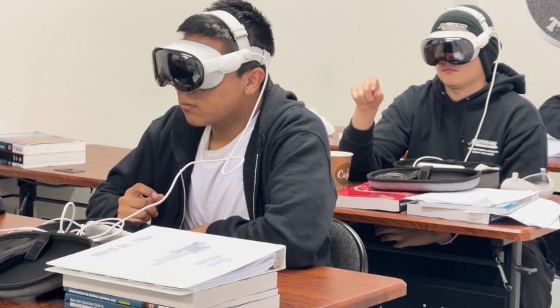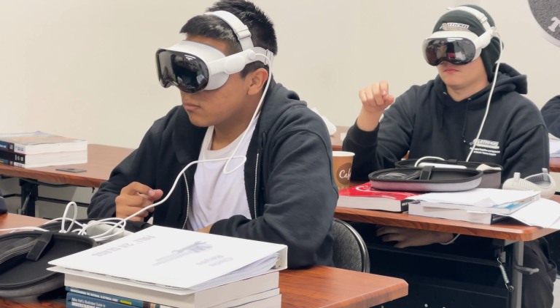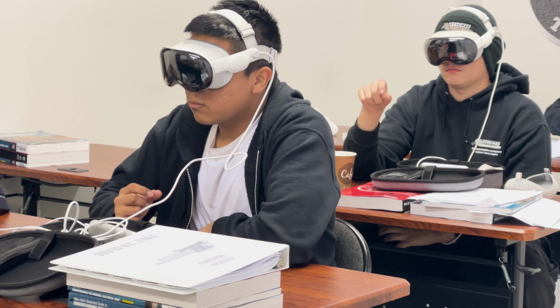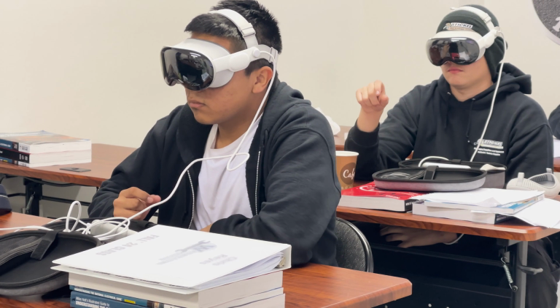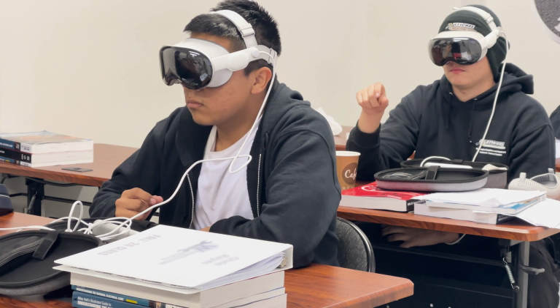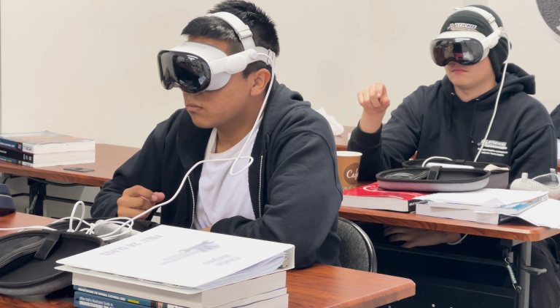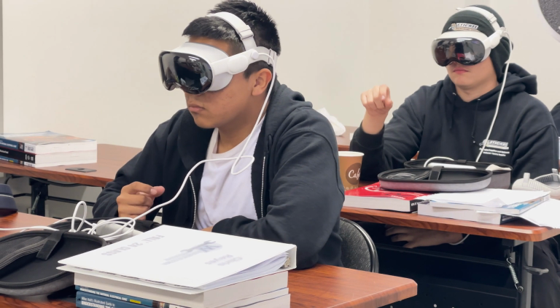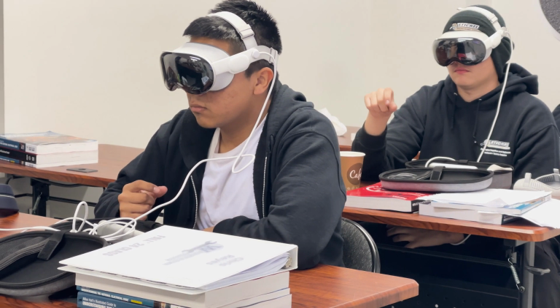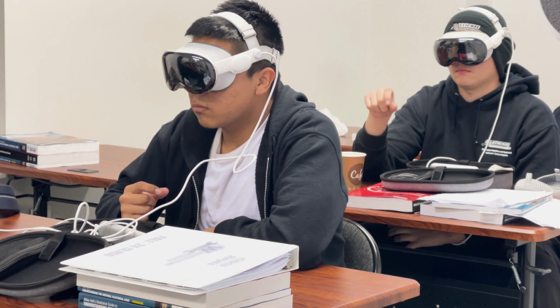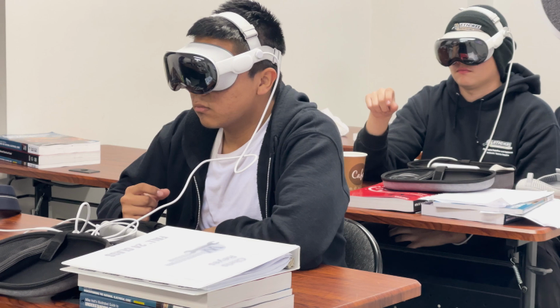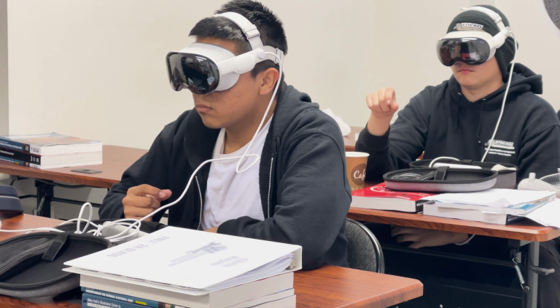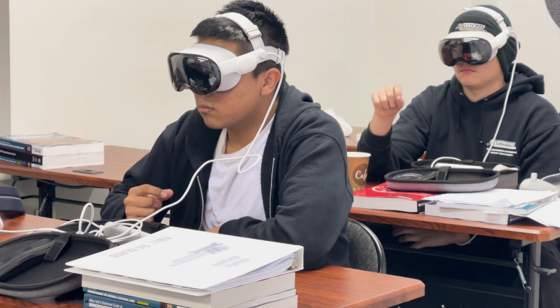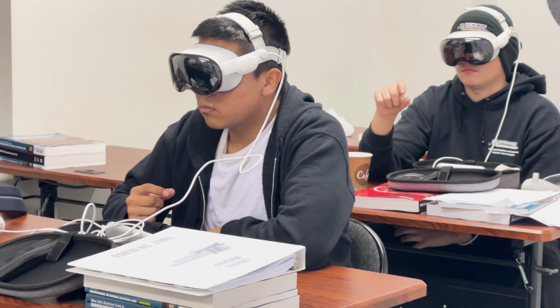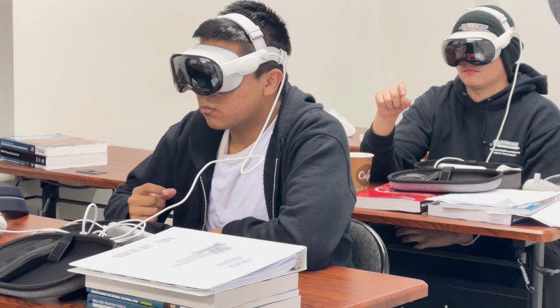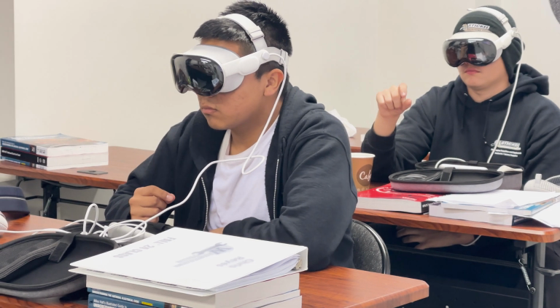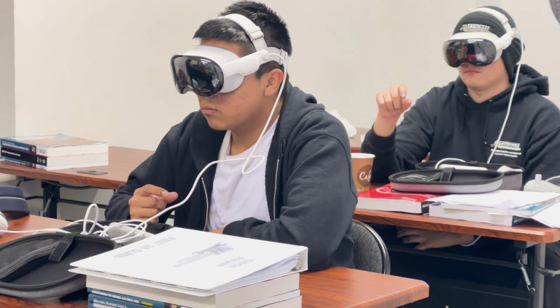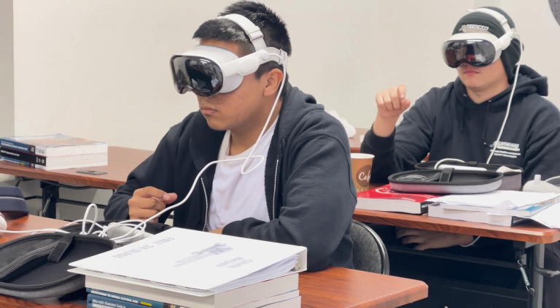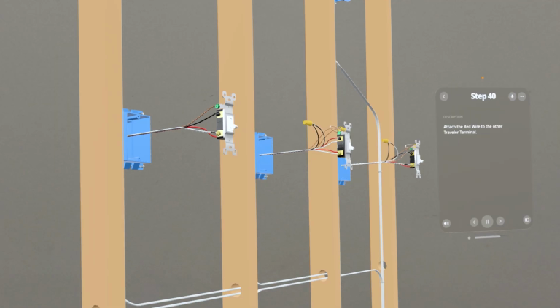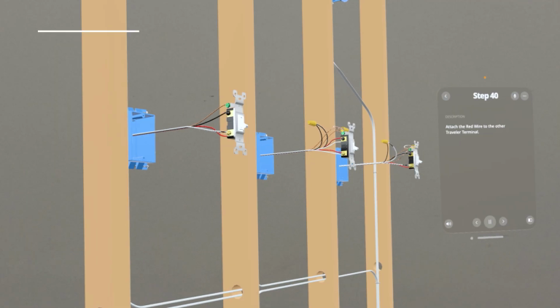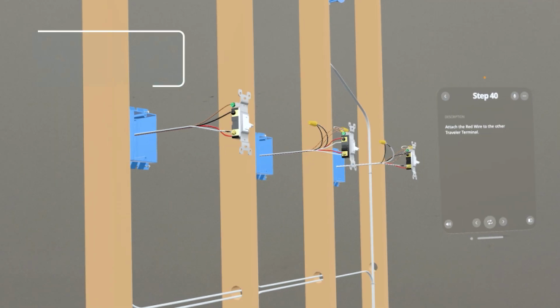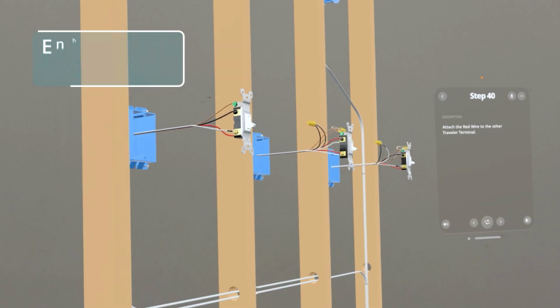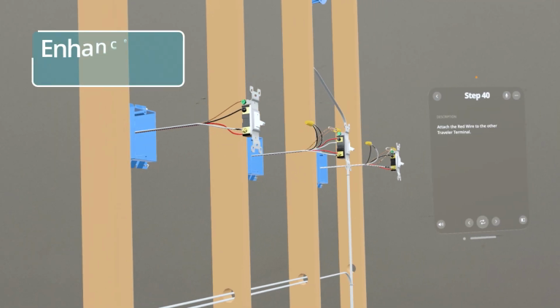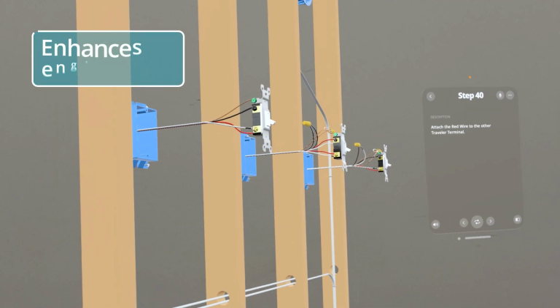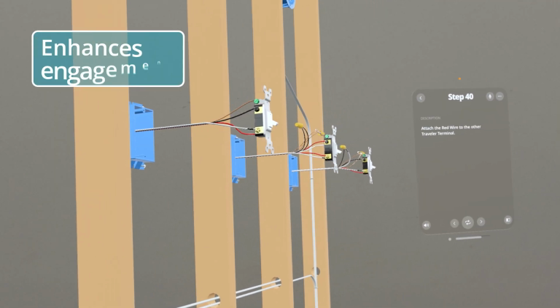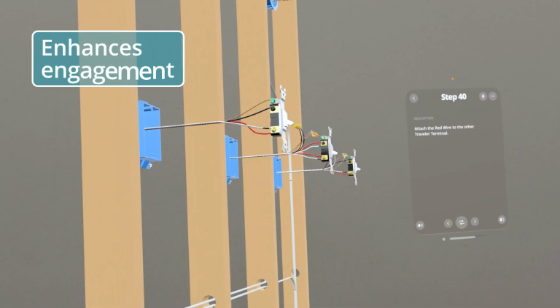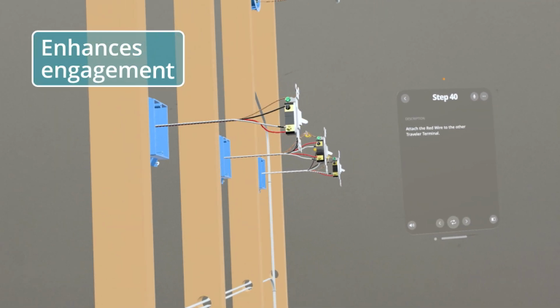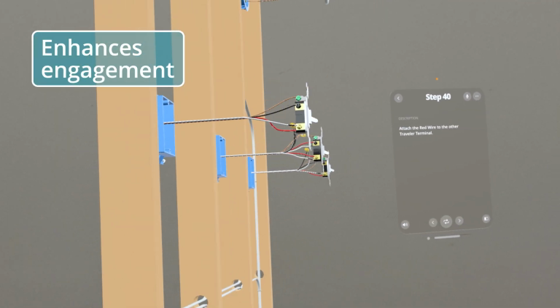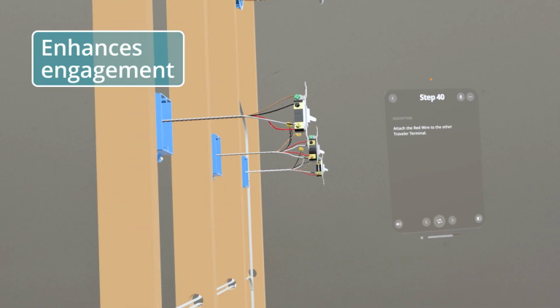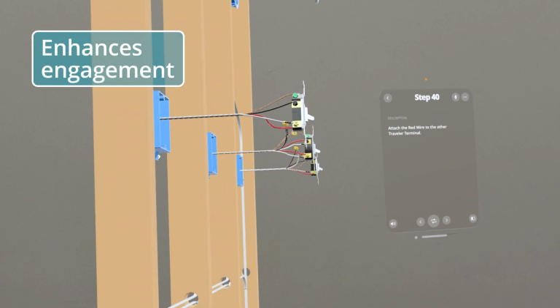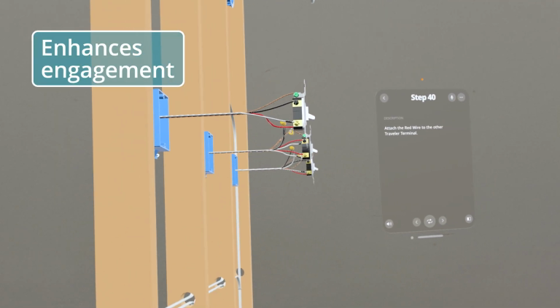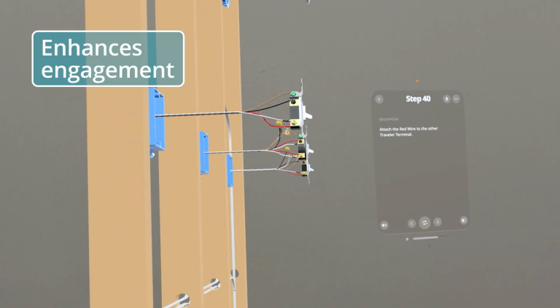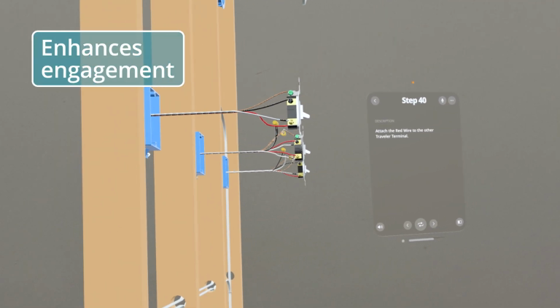With the Apple Vision Pro they're immersed in that environment, so they don't have any other option but to focus on the project itself.